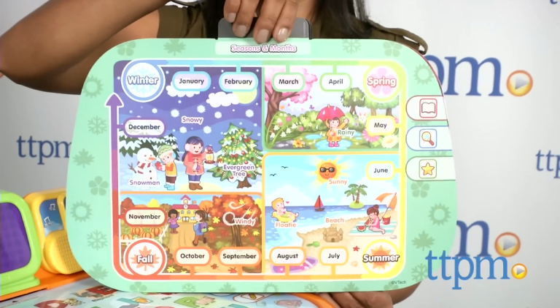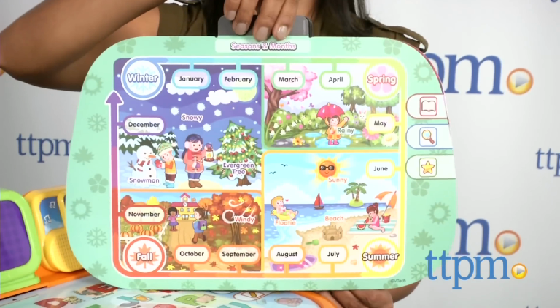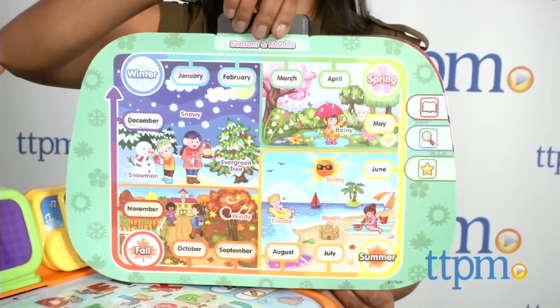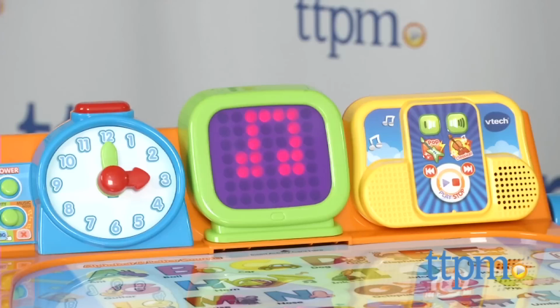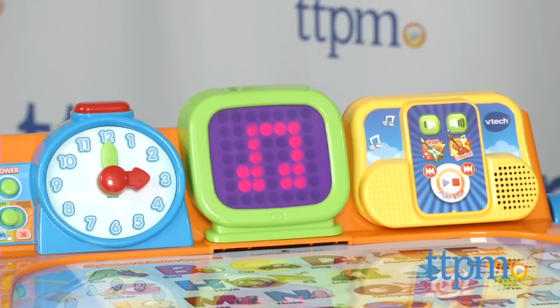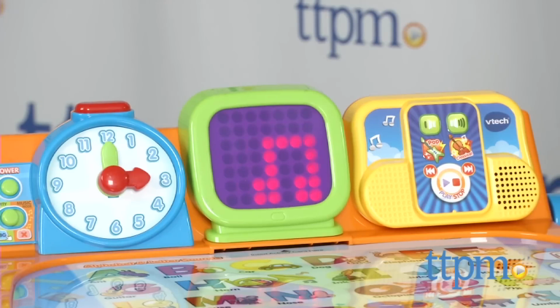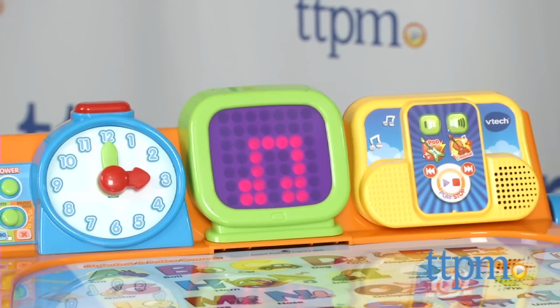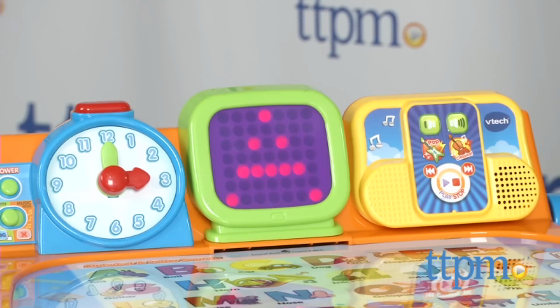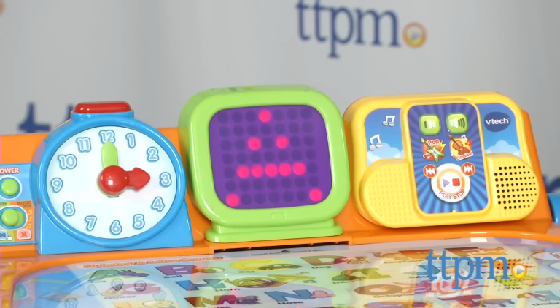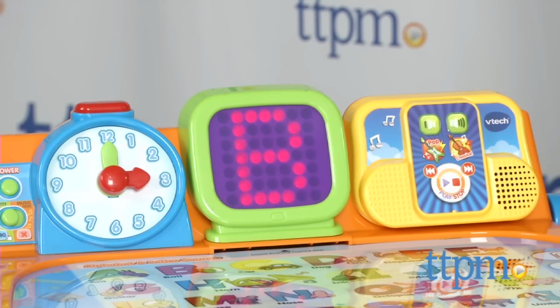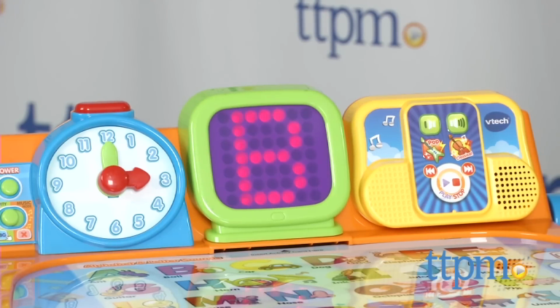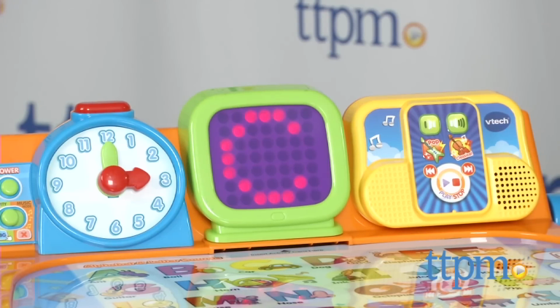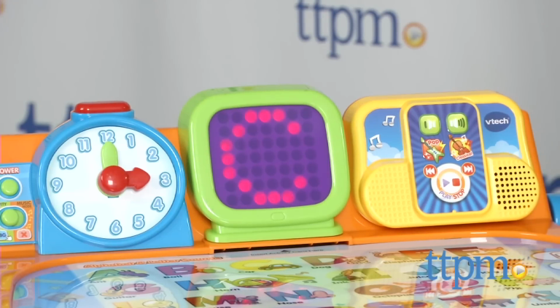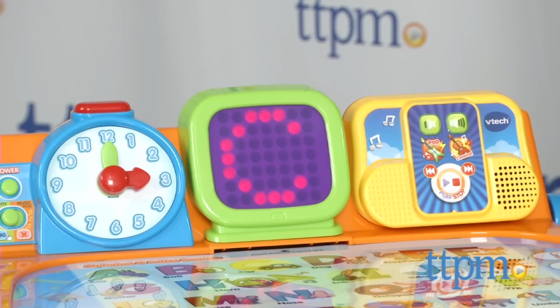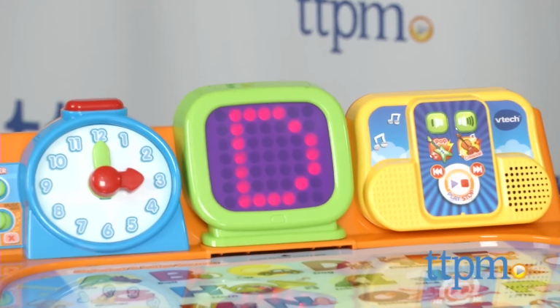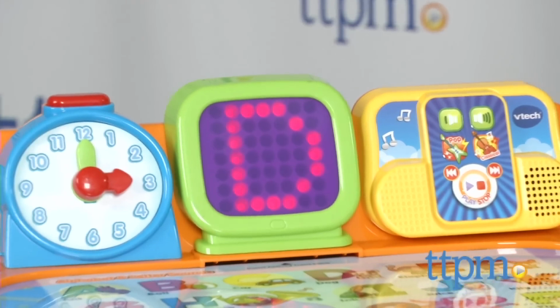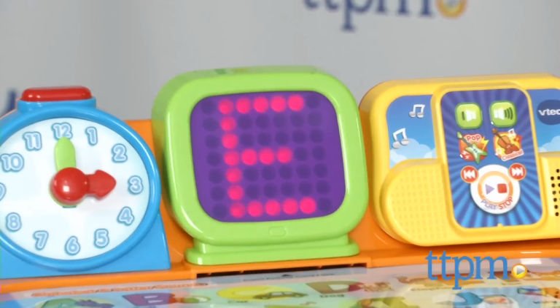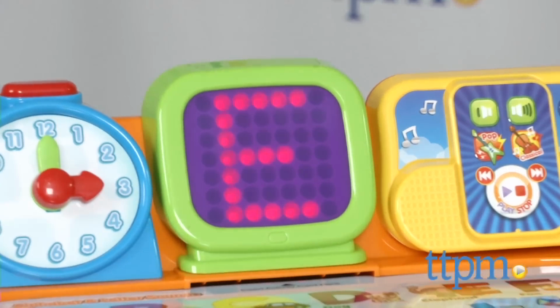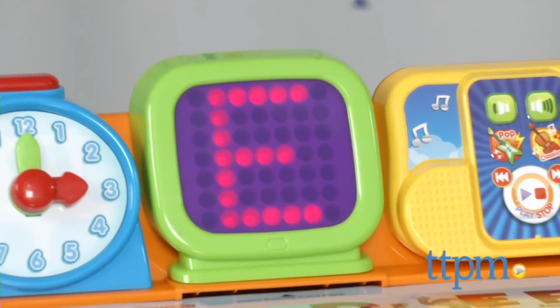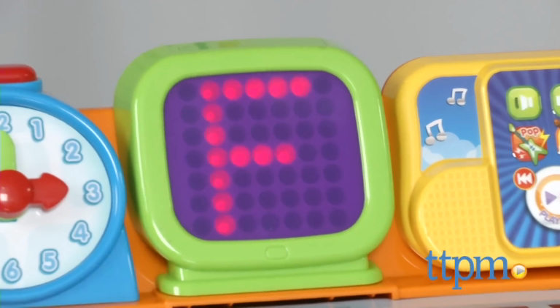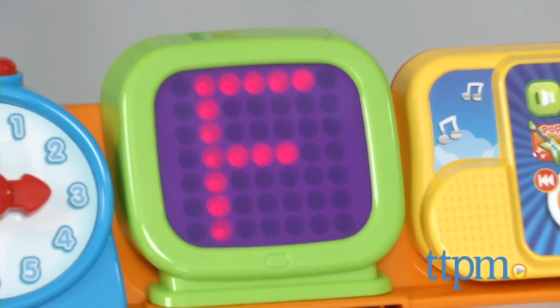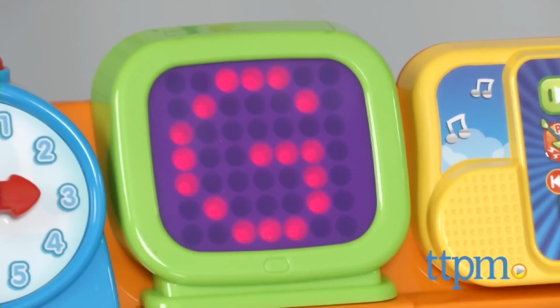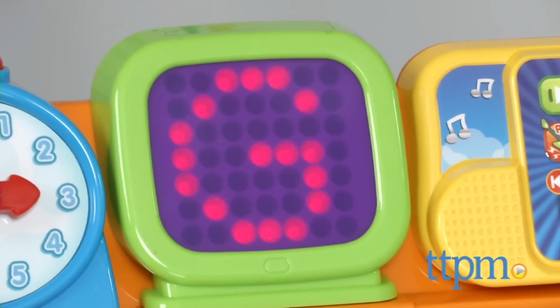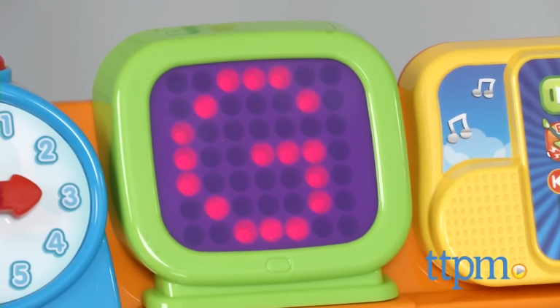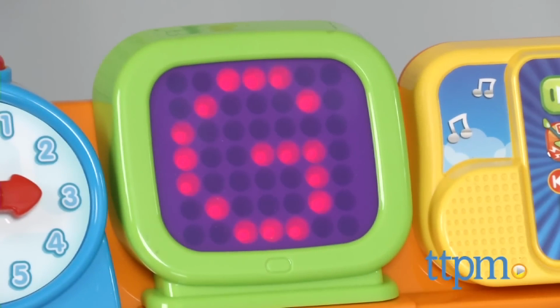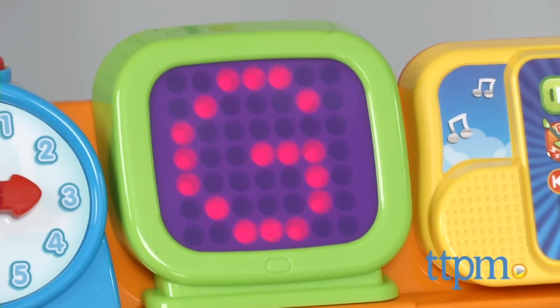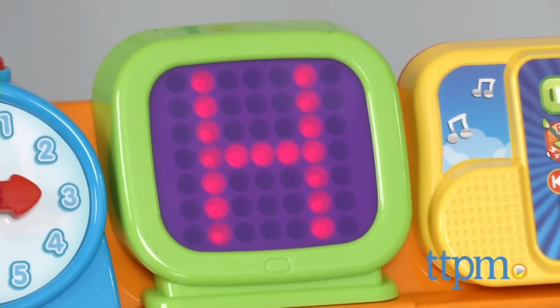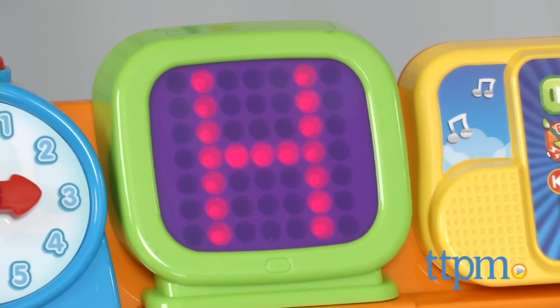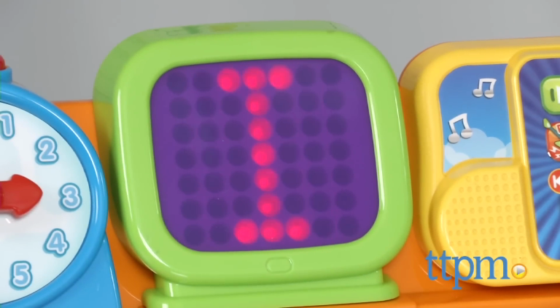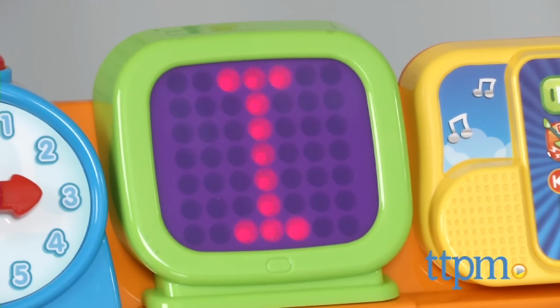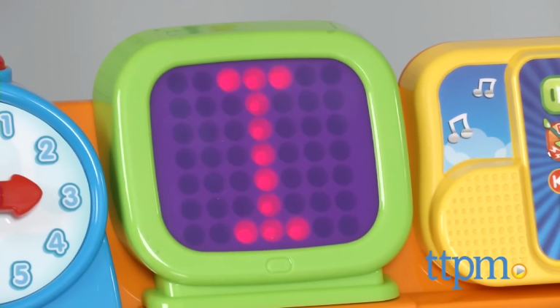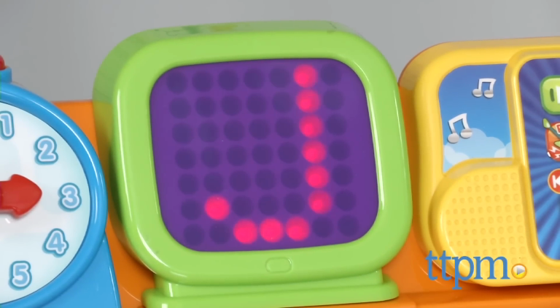This fun learning desk teaches time, numbers, phonics, science, letters, and a lot more.